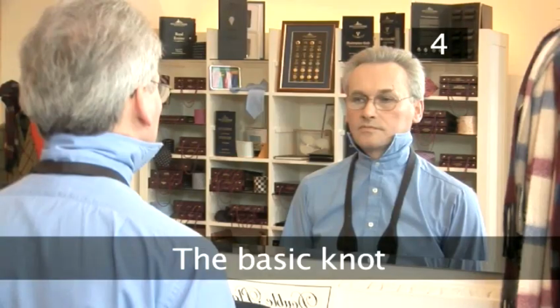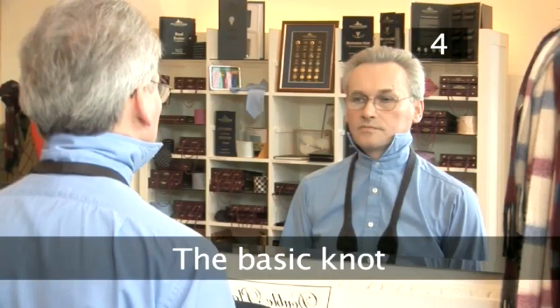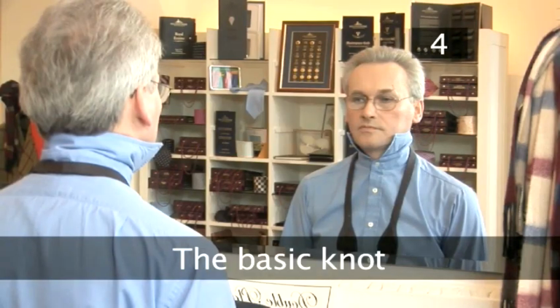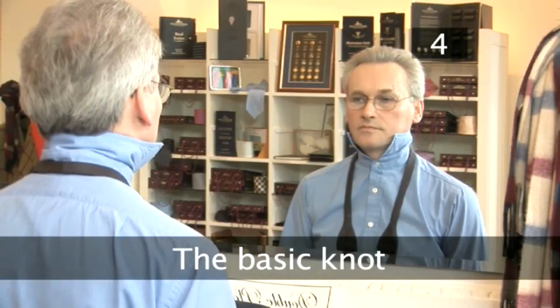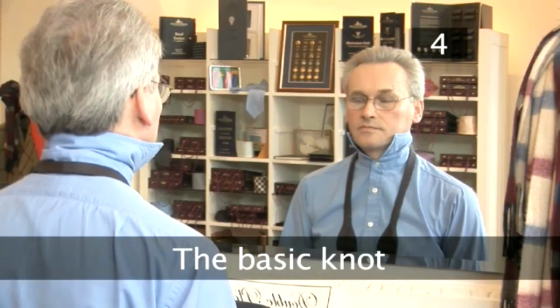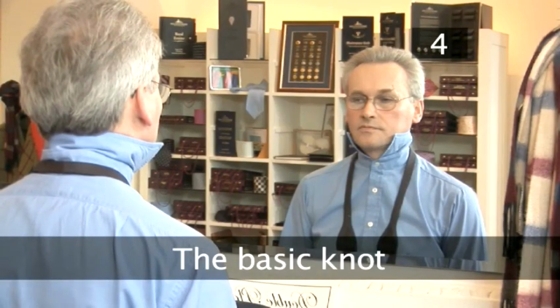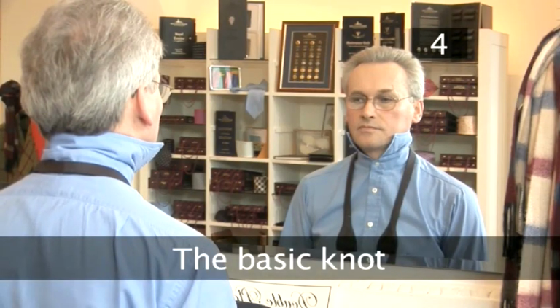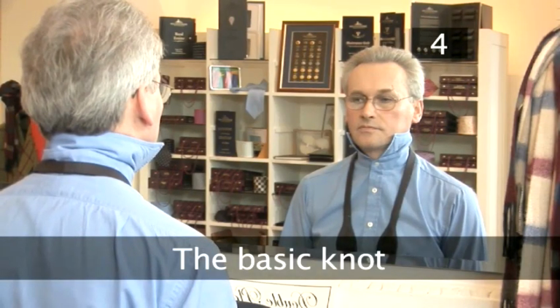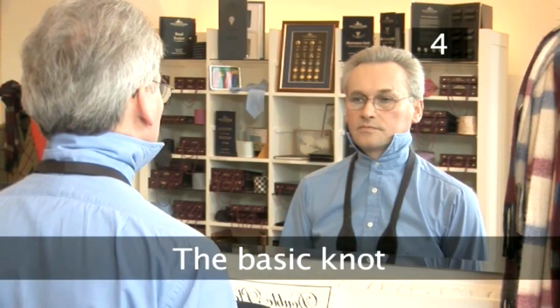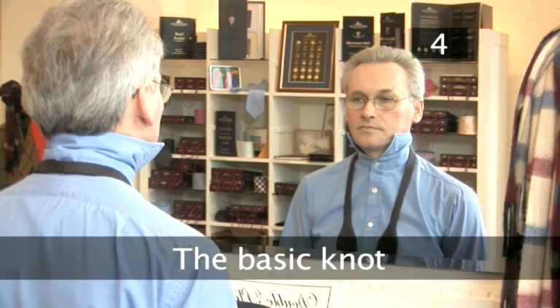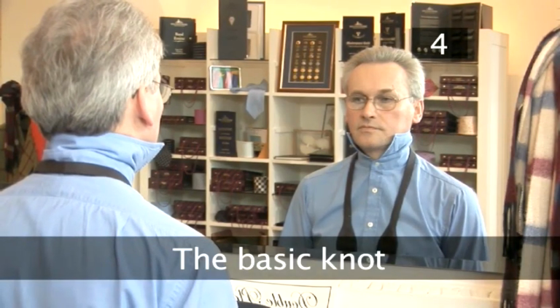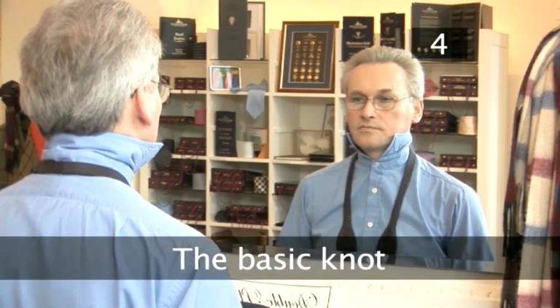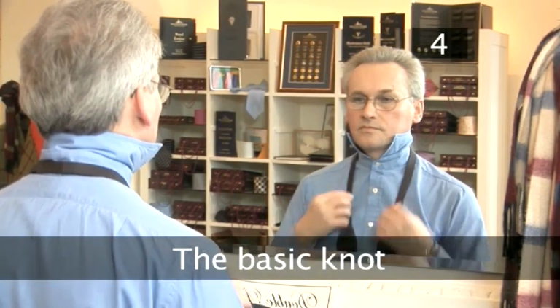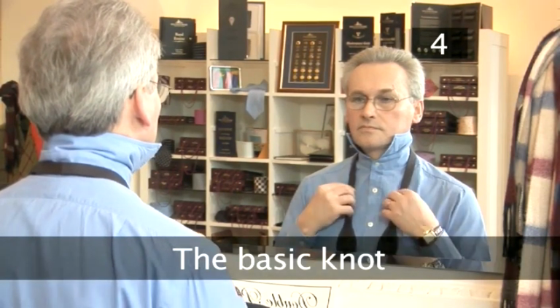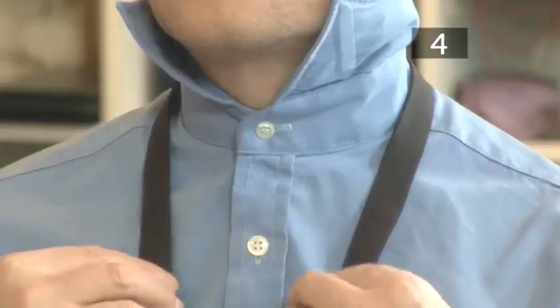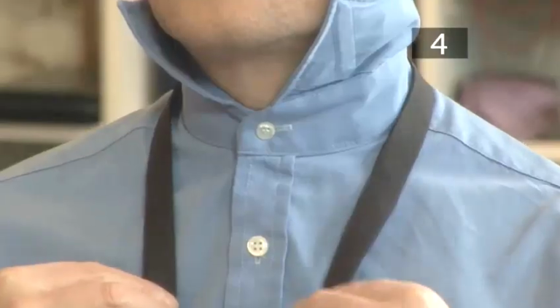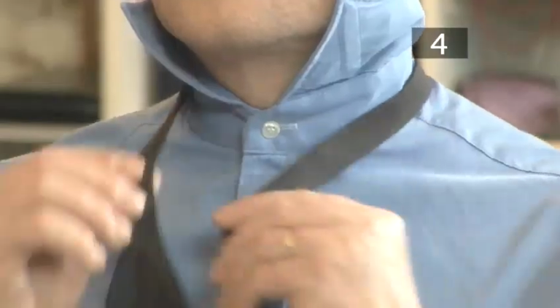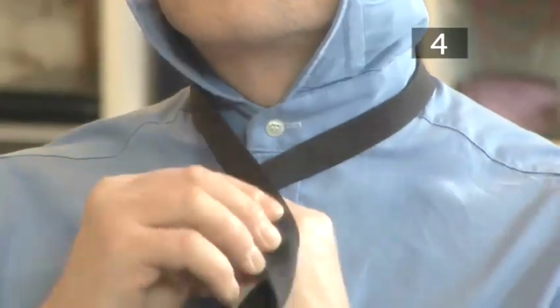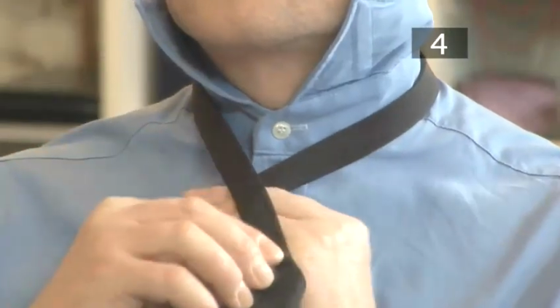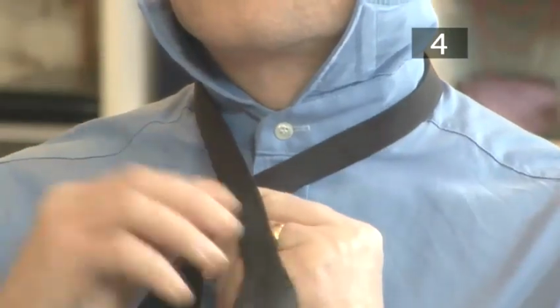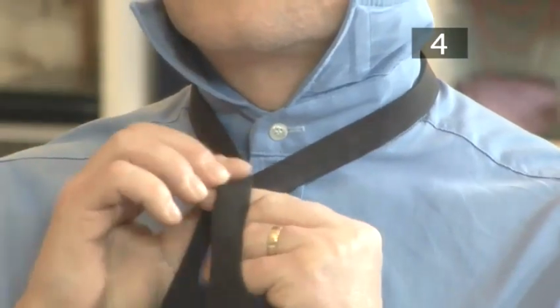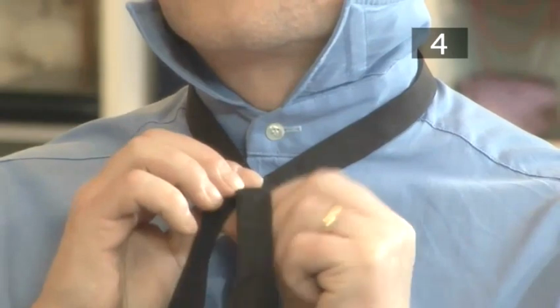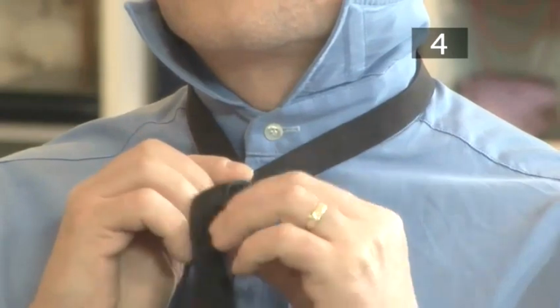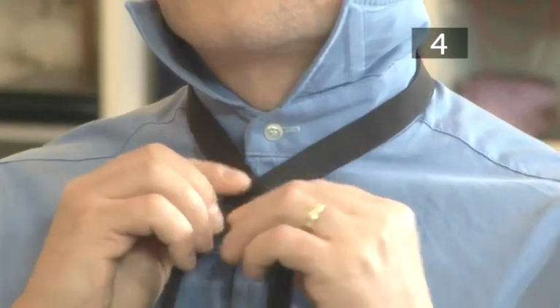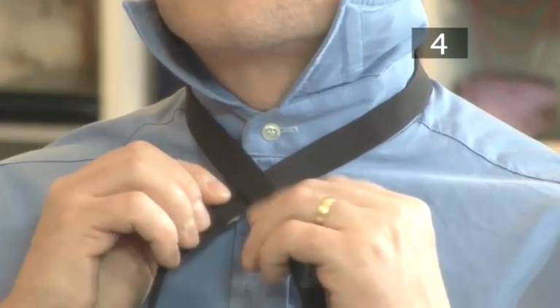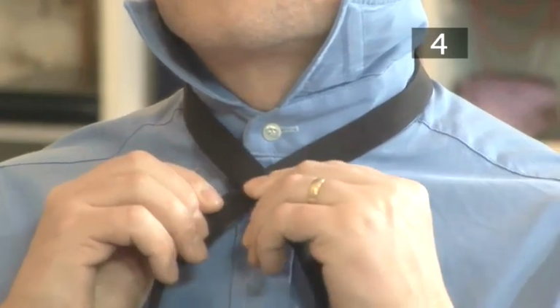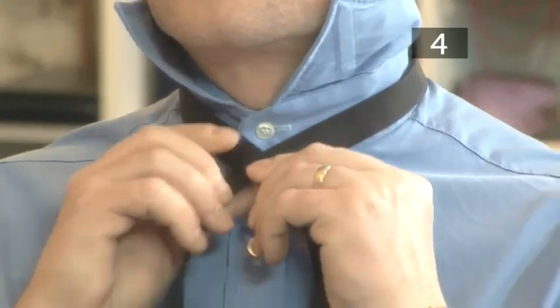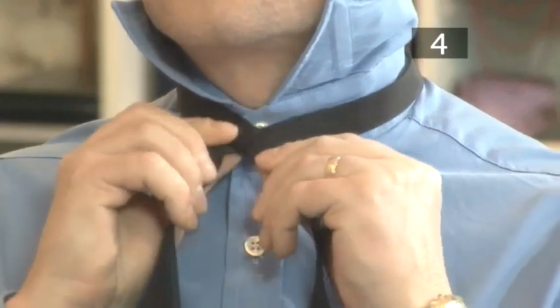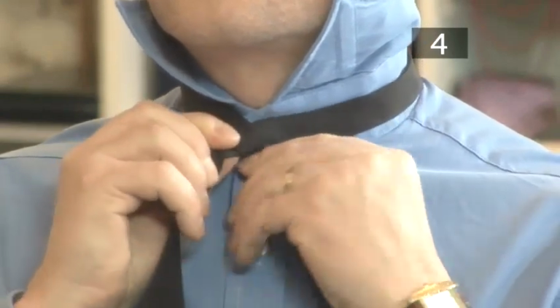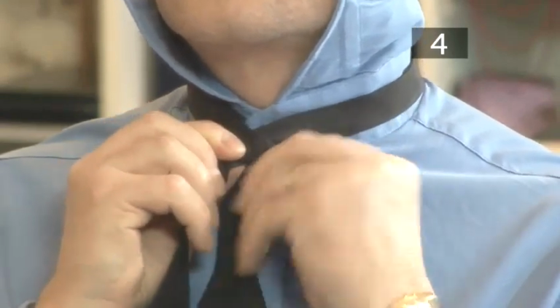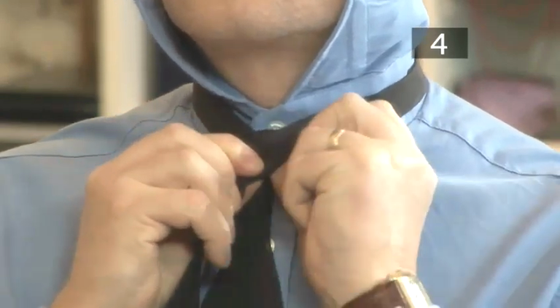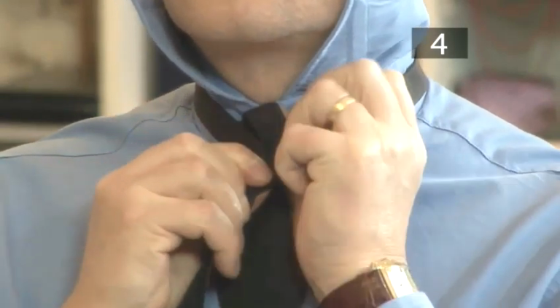Step 4. The basic knot. Pass the right end over the left and under to form a basic knot.